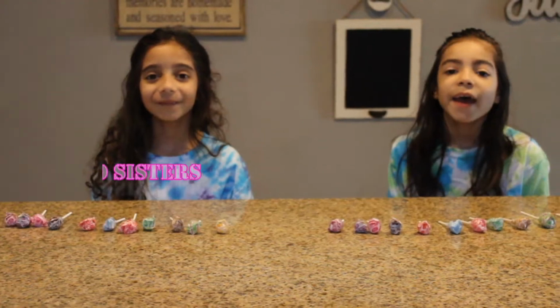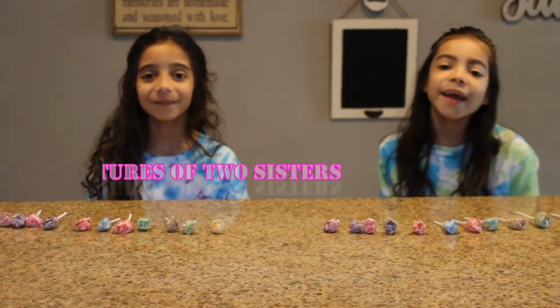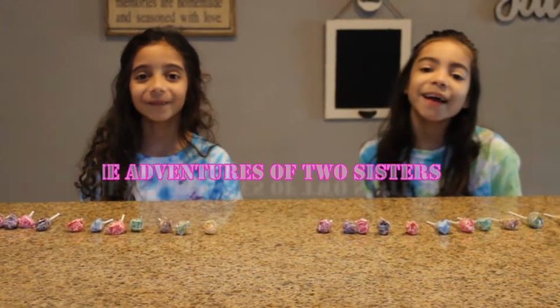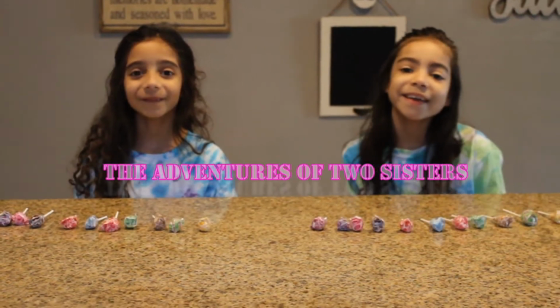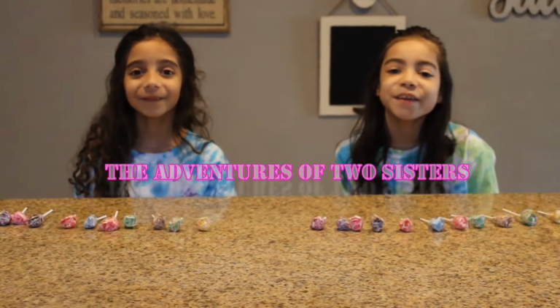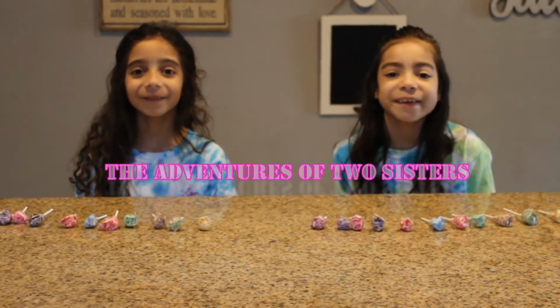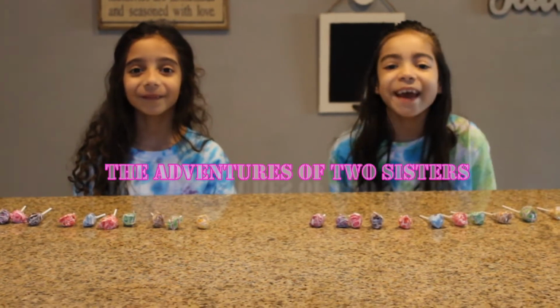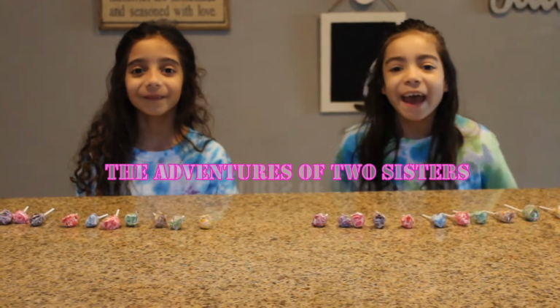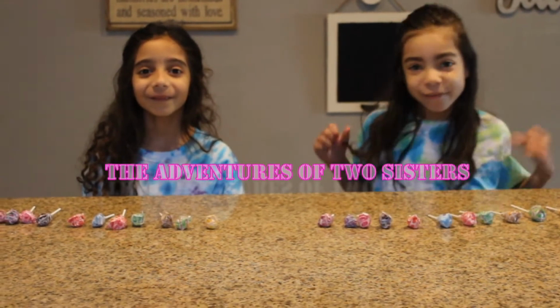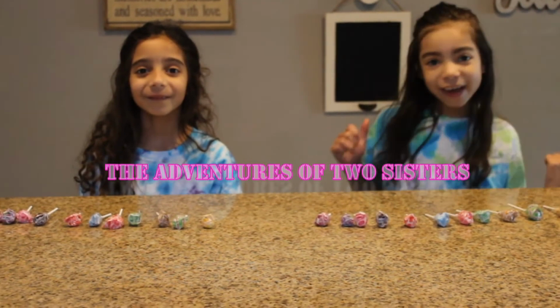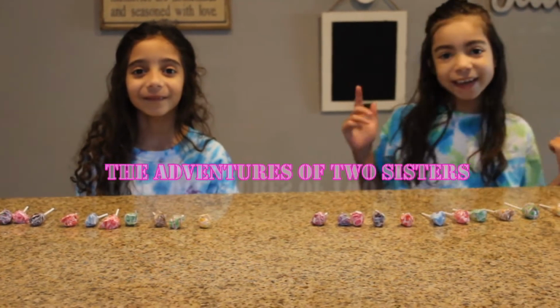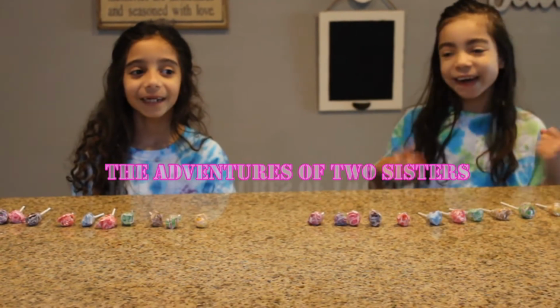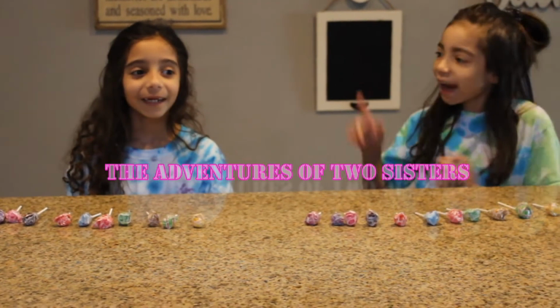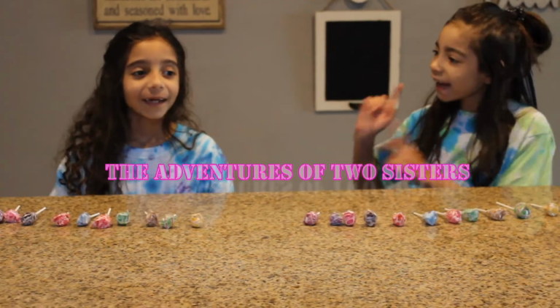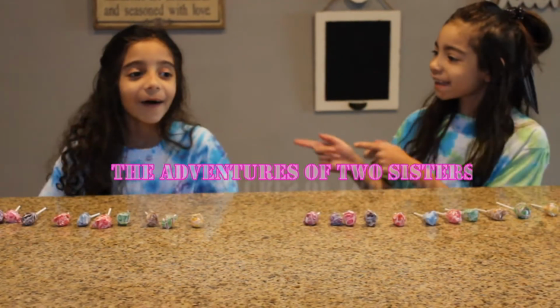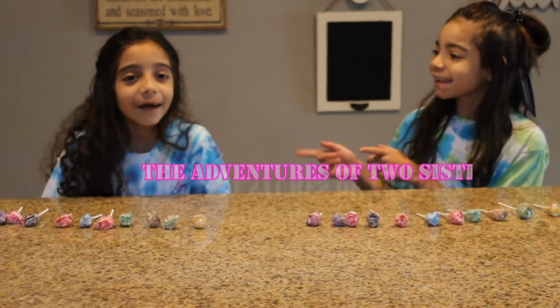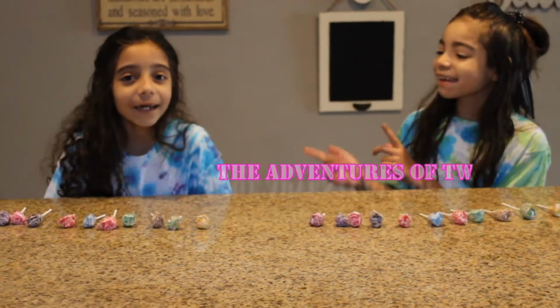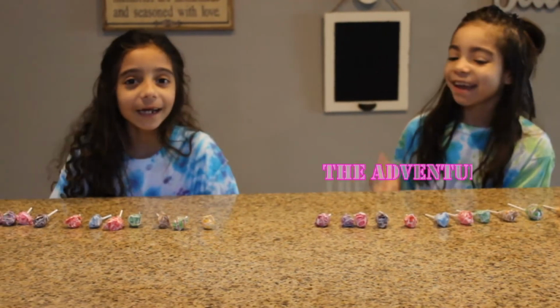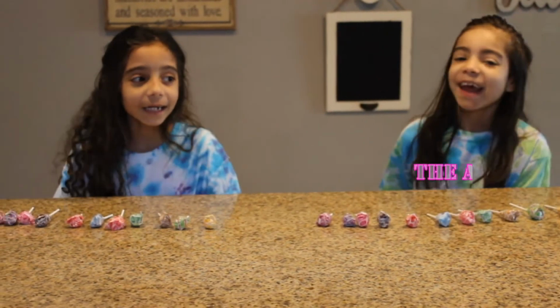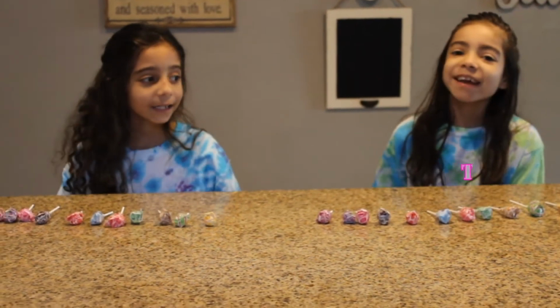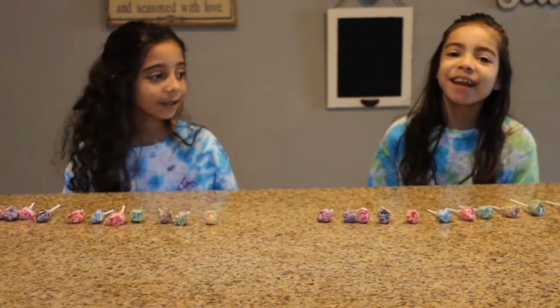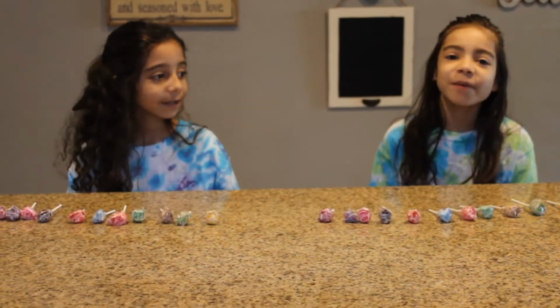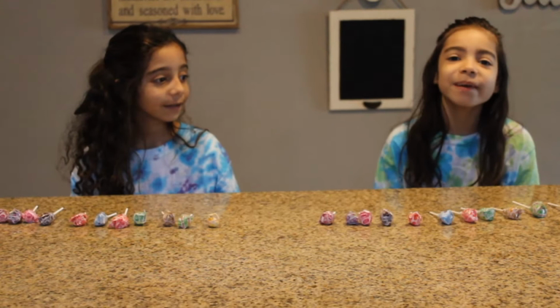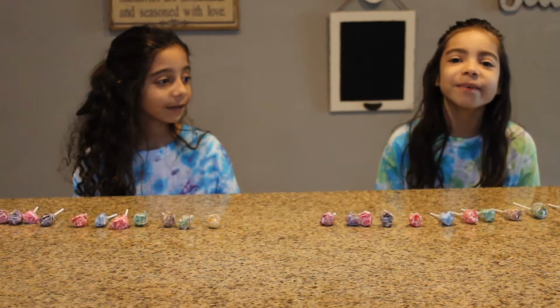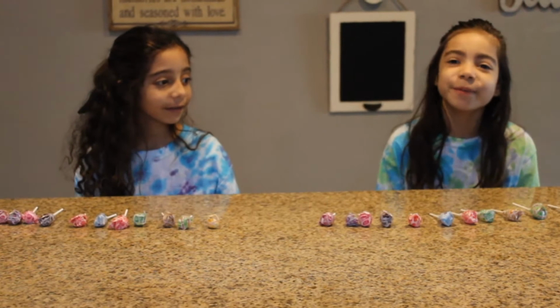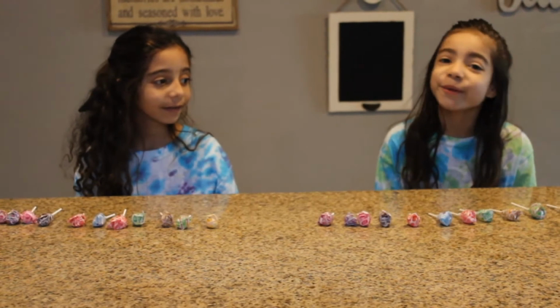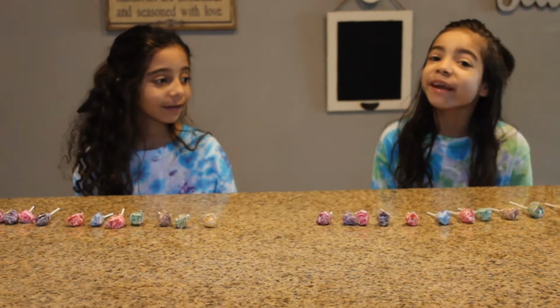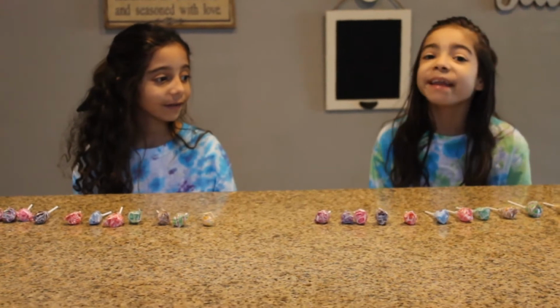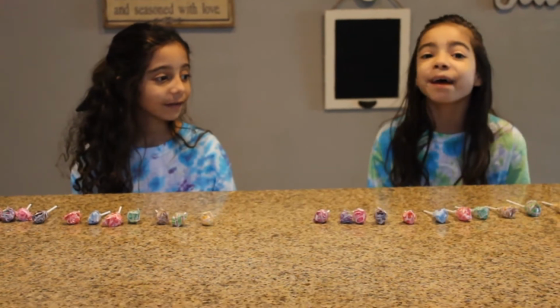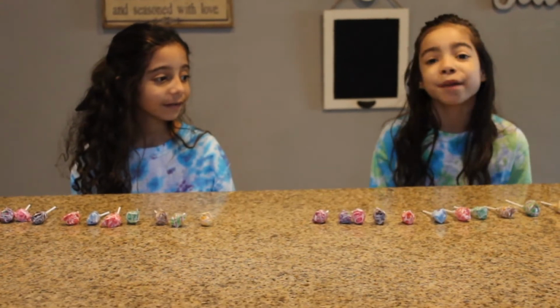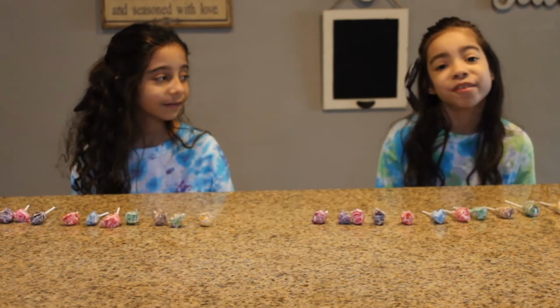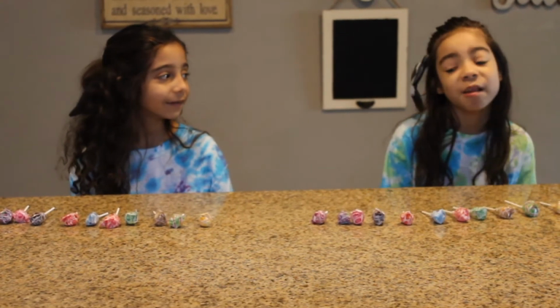Hey guys, it's me, Avianna here, and Ari here. And today we are going to be doing a Dumb Dumb Challenge.